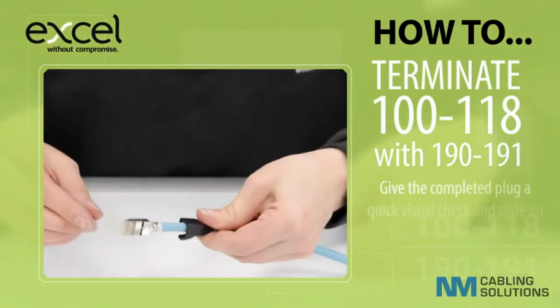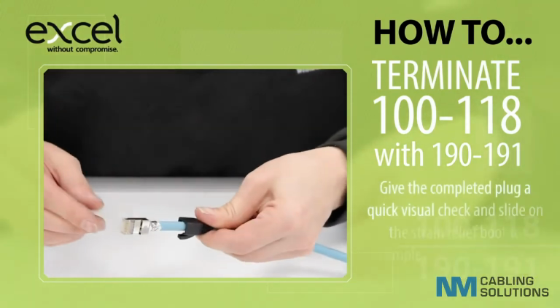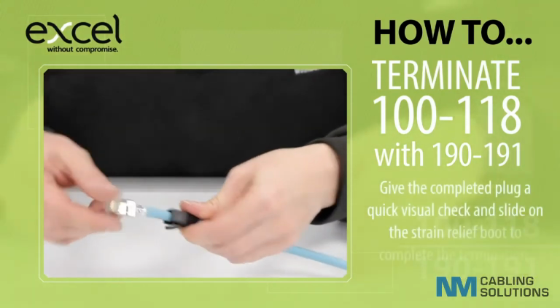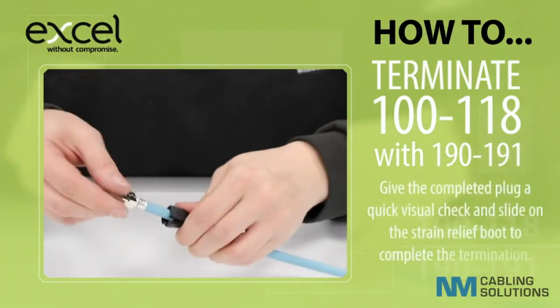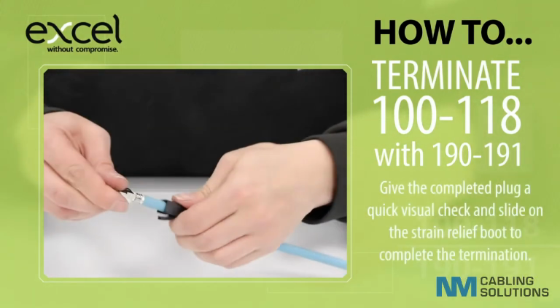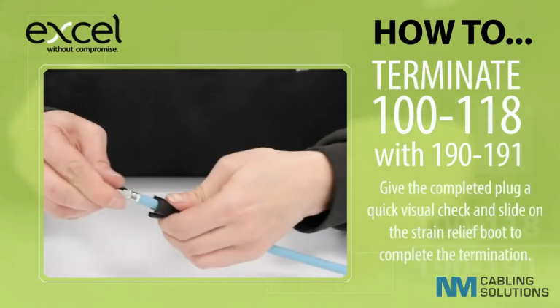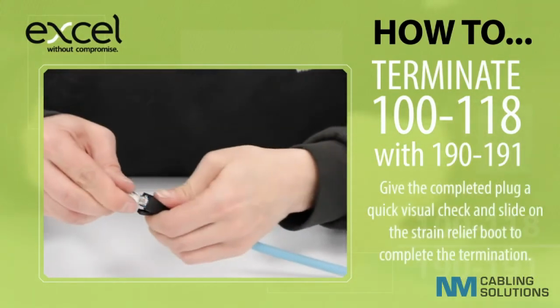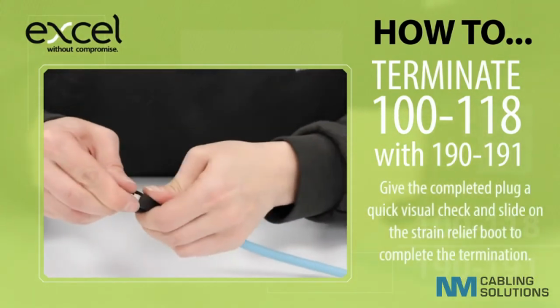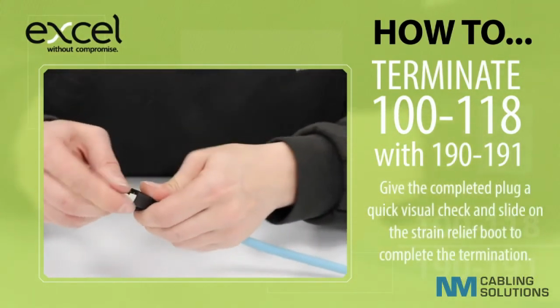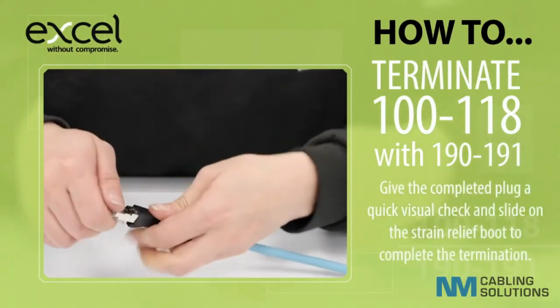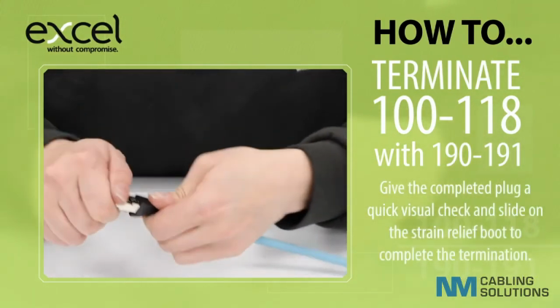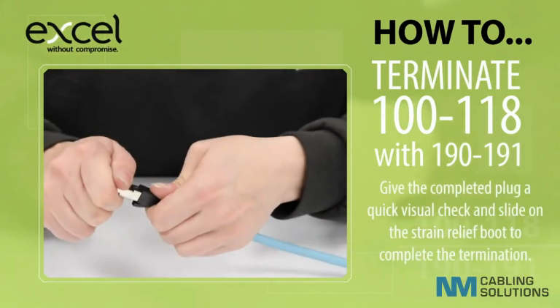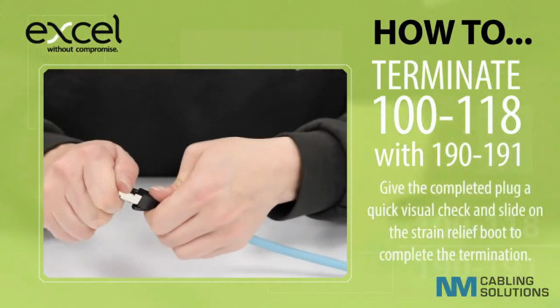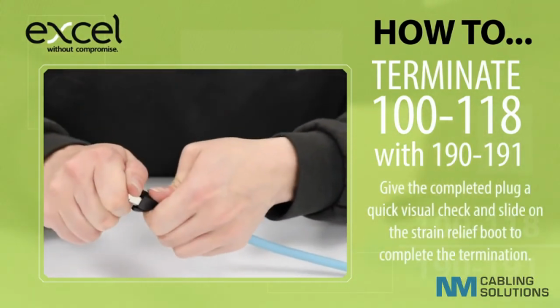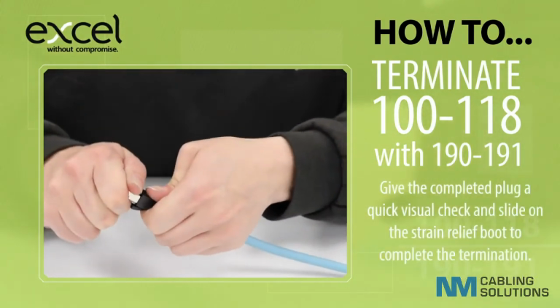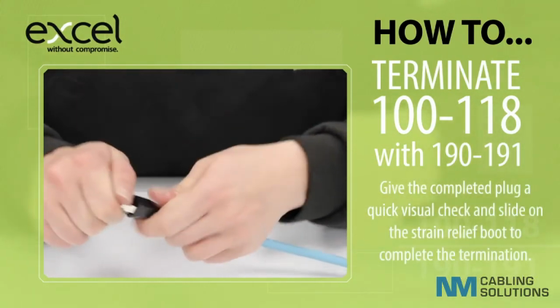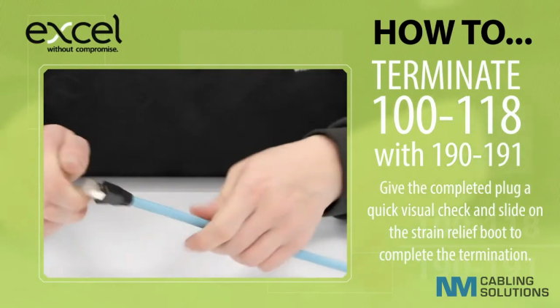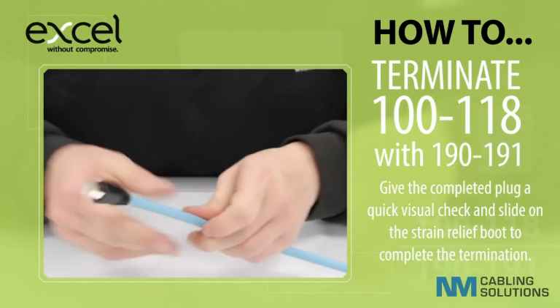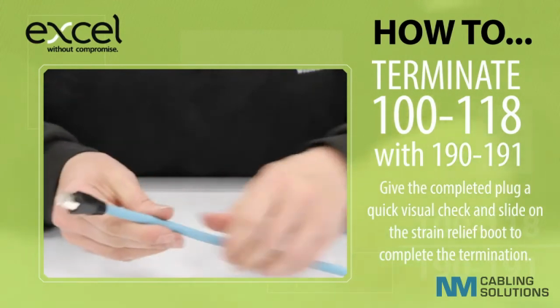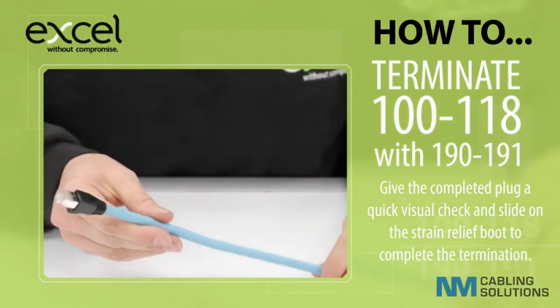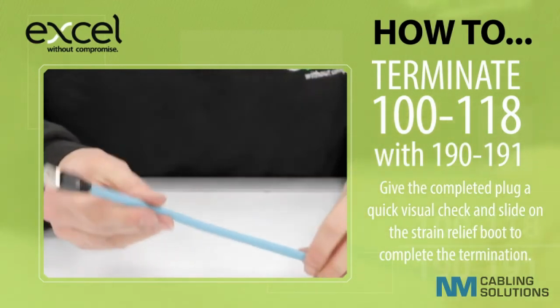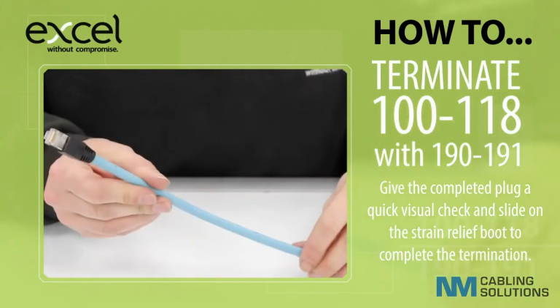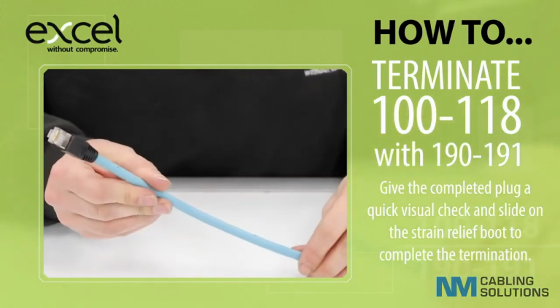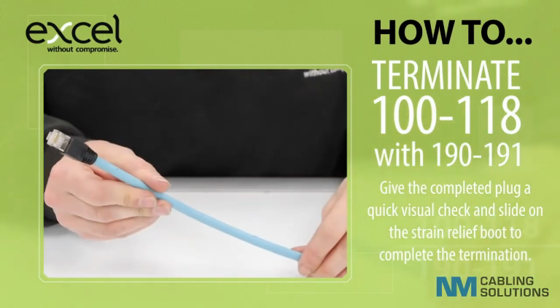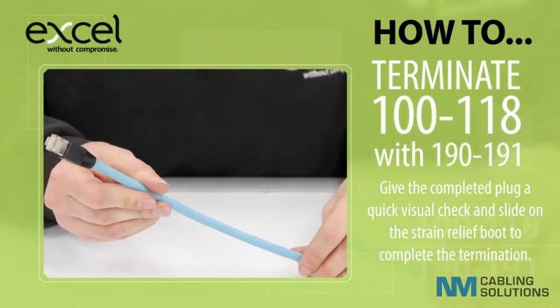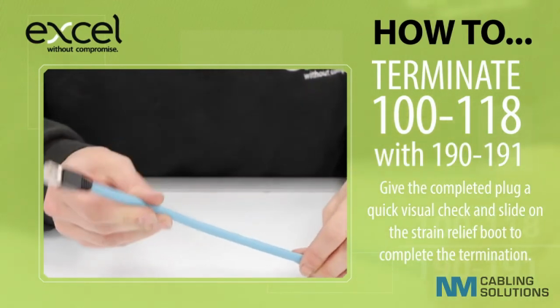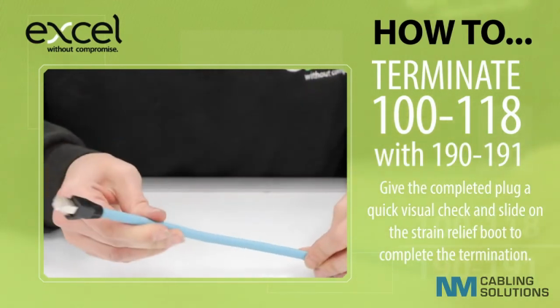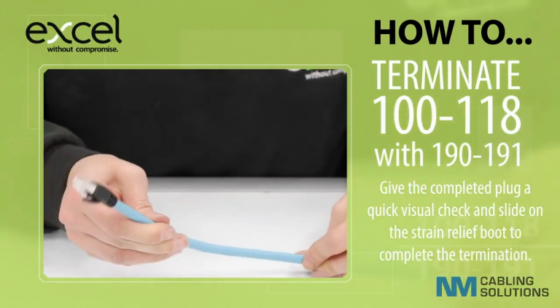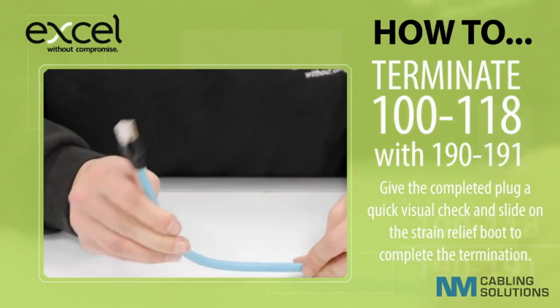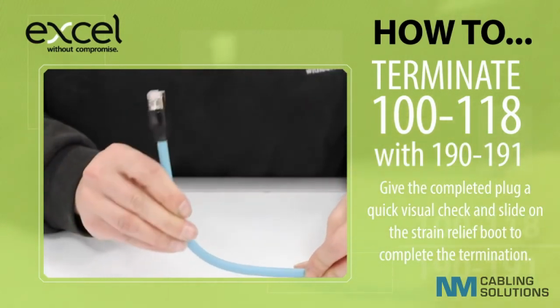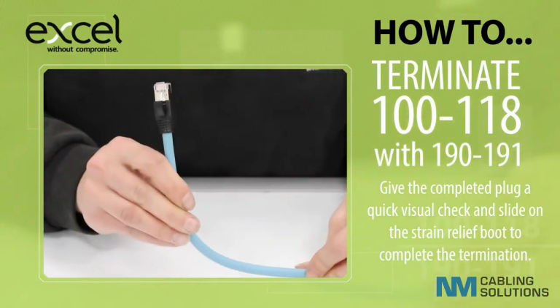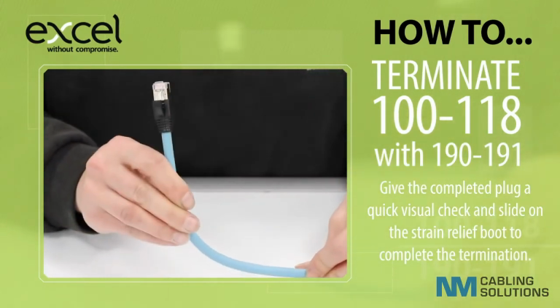Give the completed plug a quick visual check and slide on the strain relief boot to complete the termination.